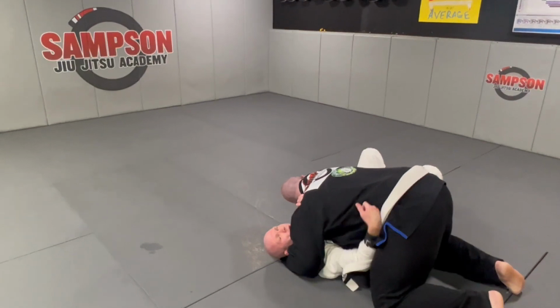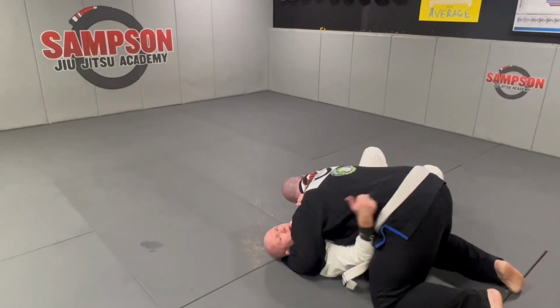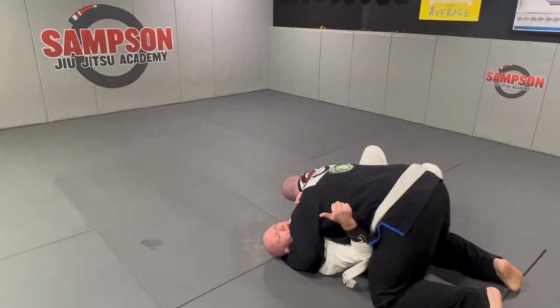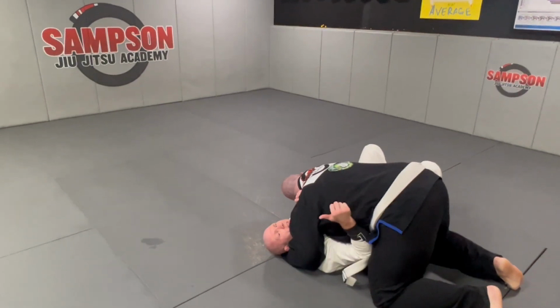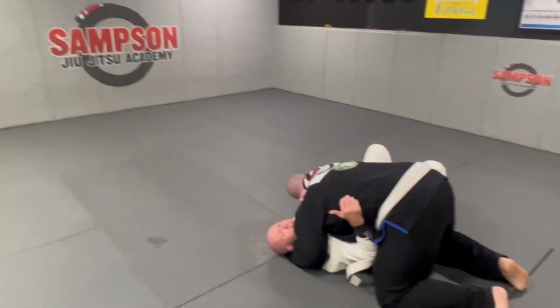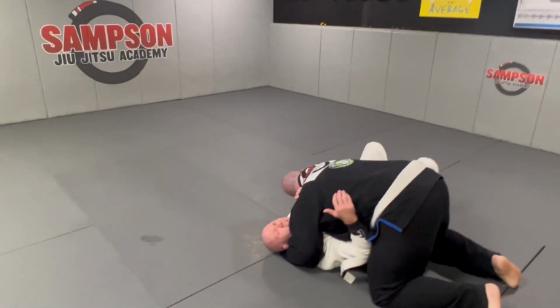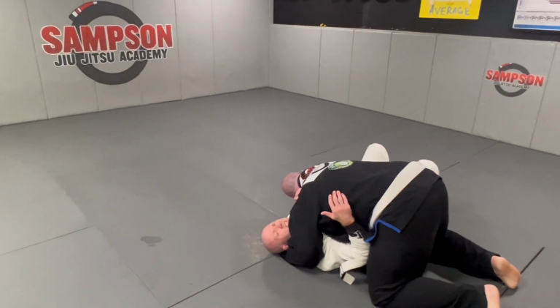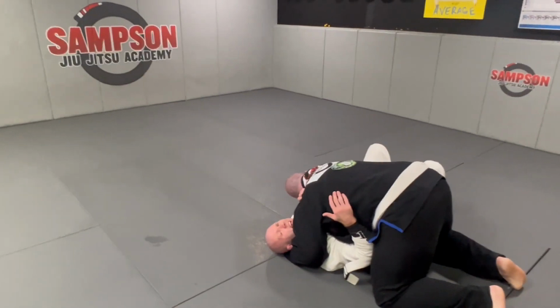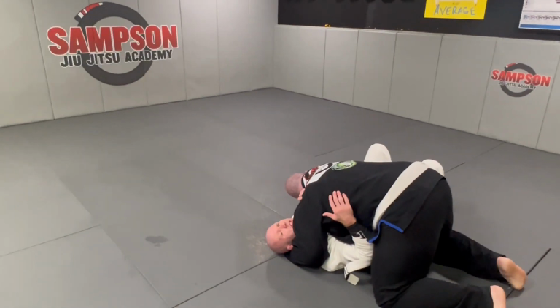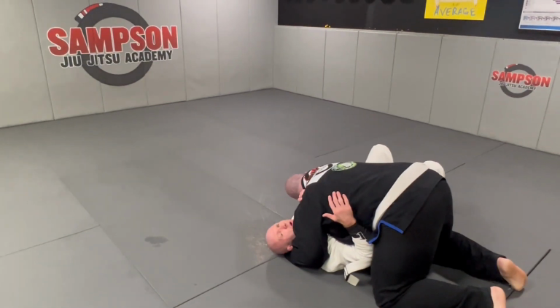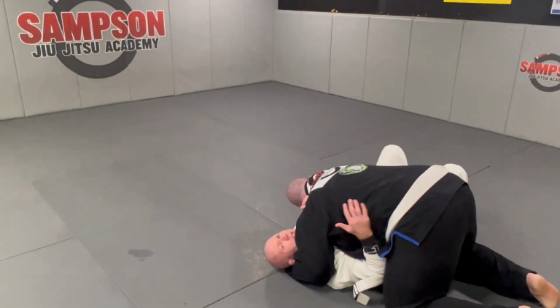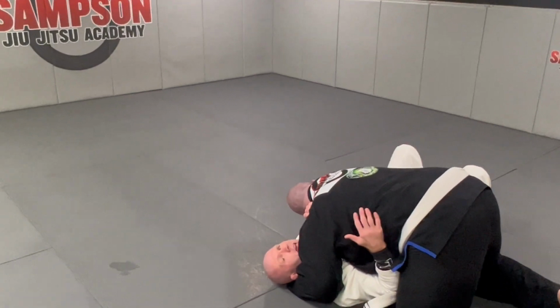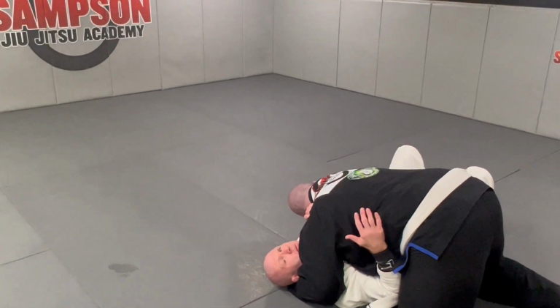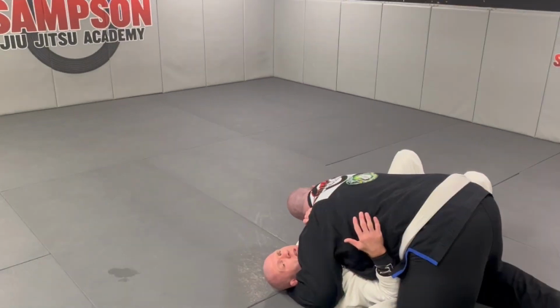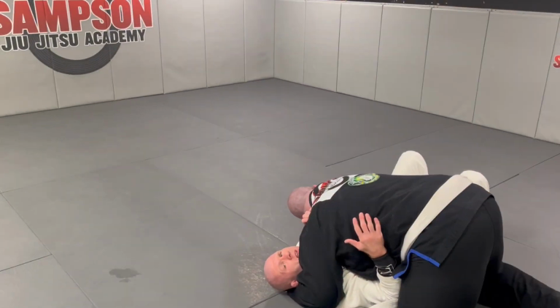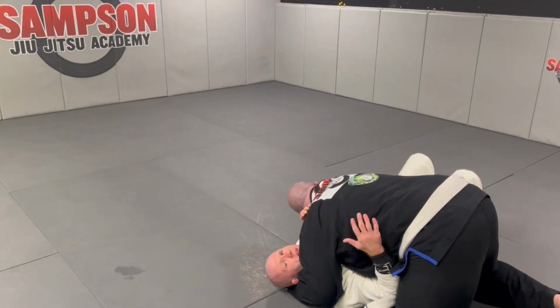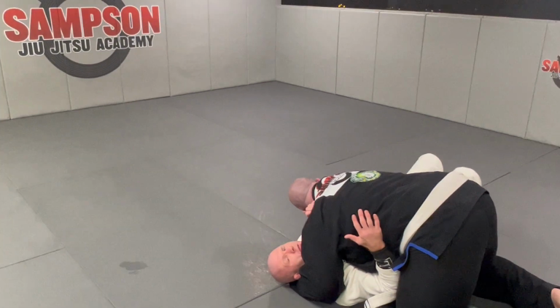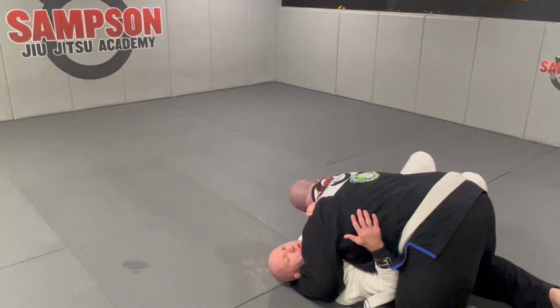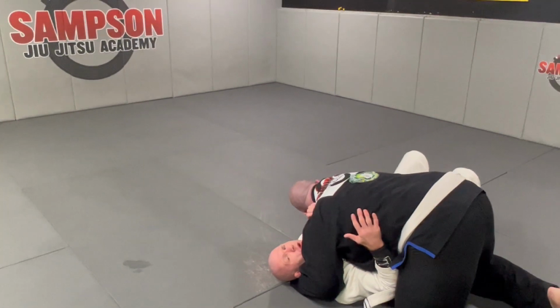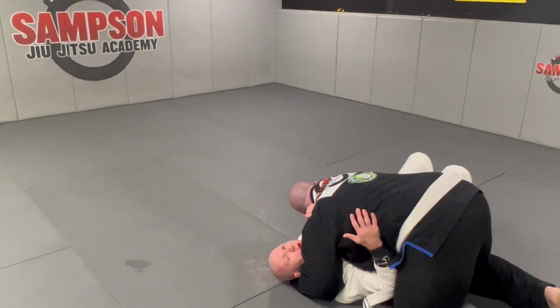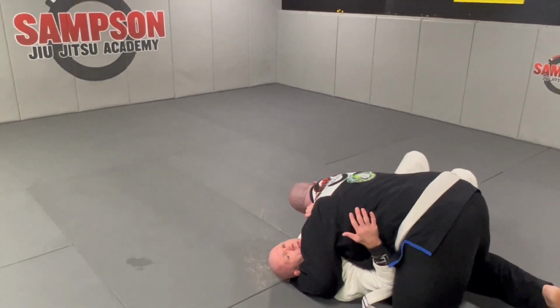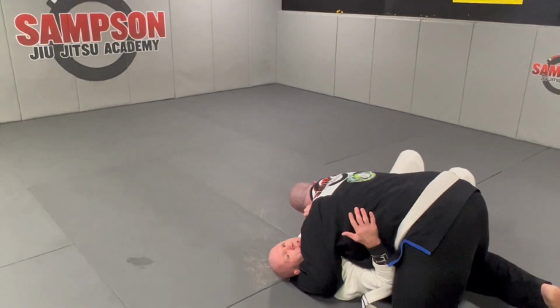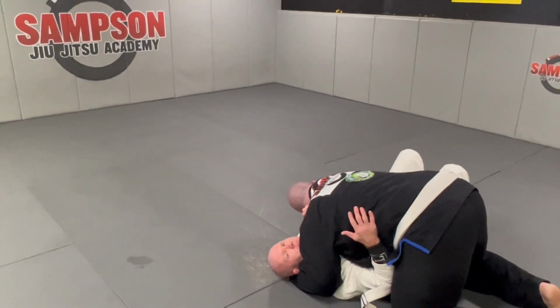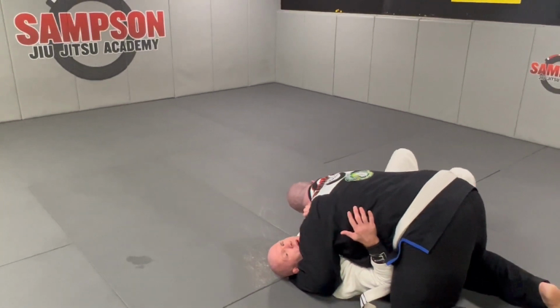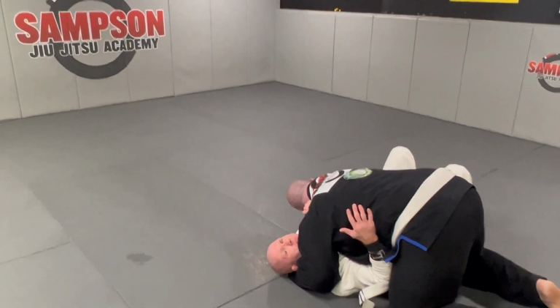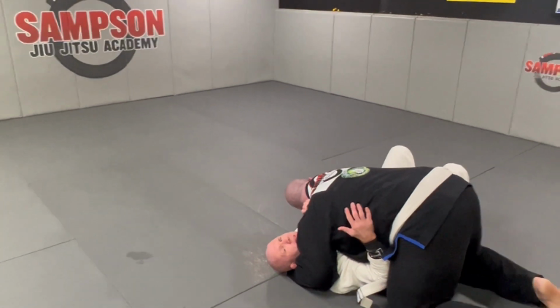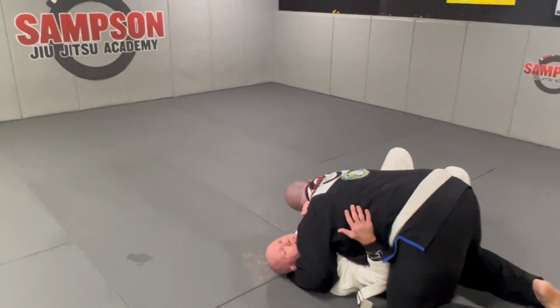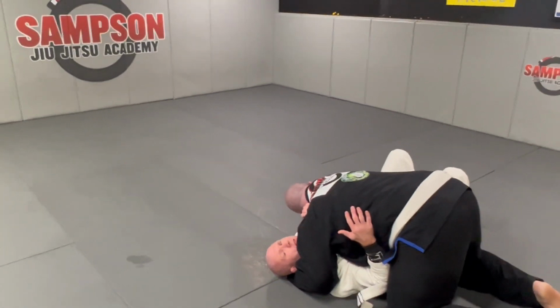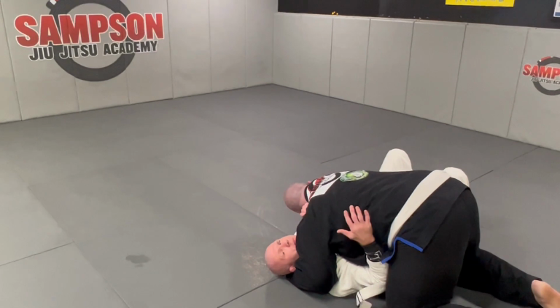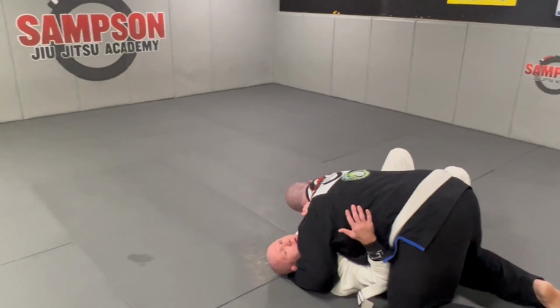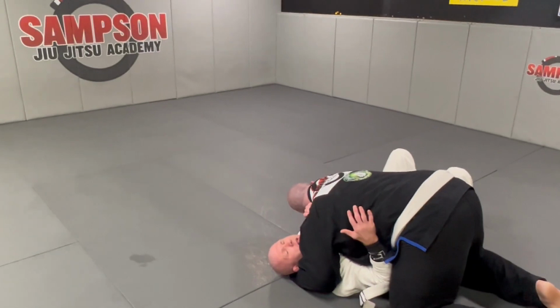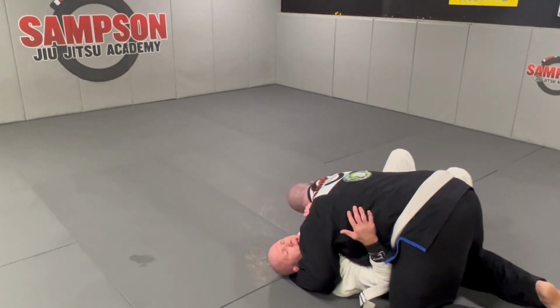What's up guys? Side control escapes for this basic and fundamentals class.